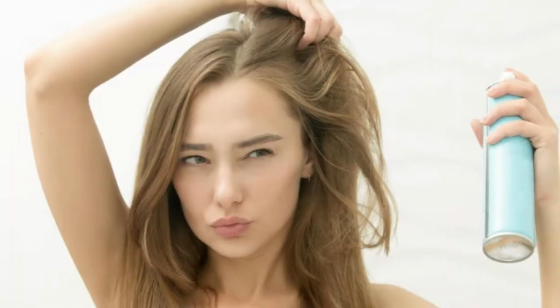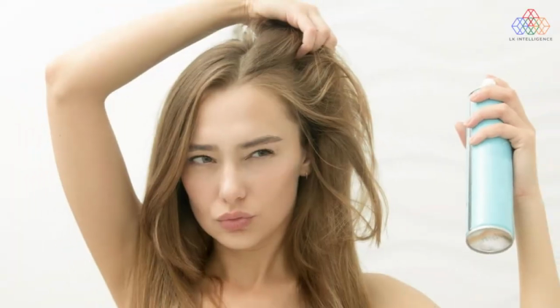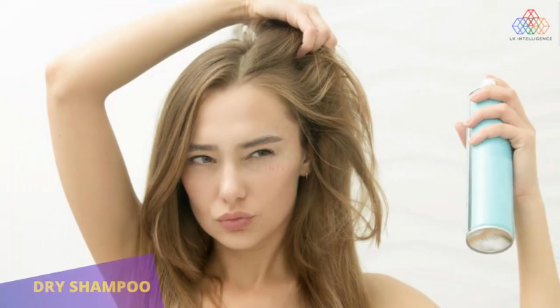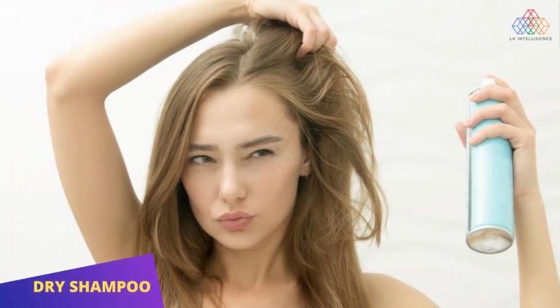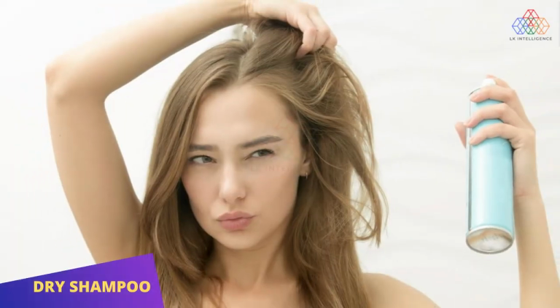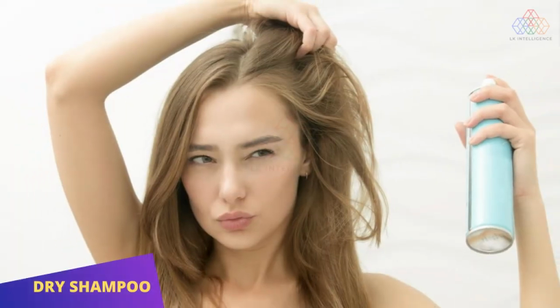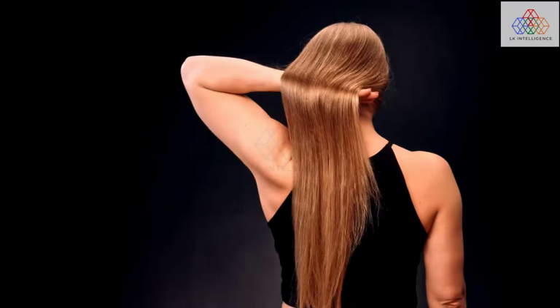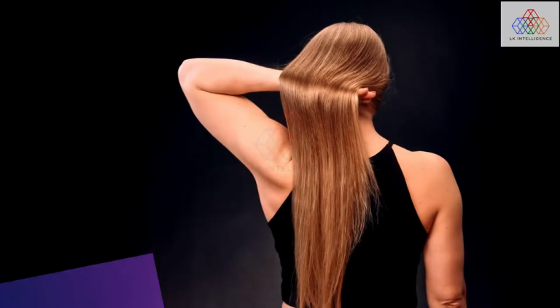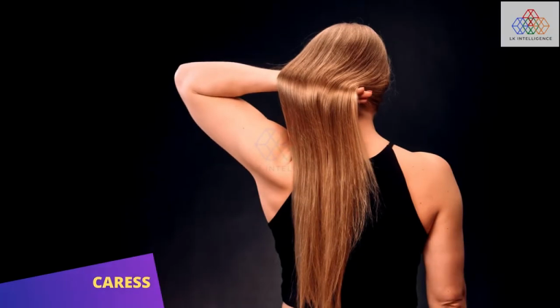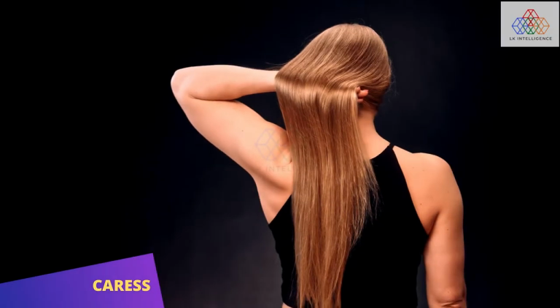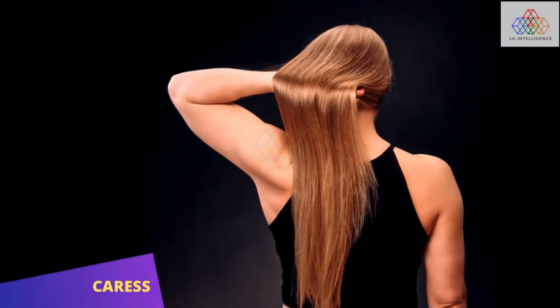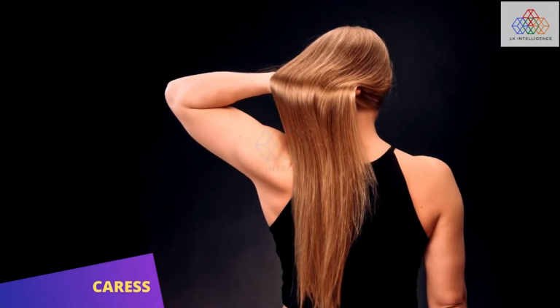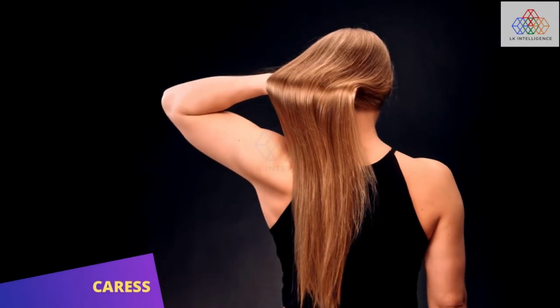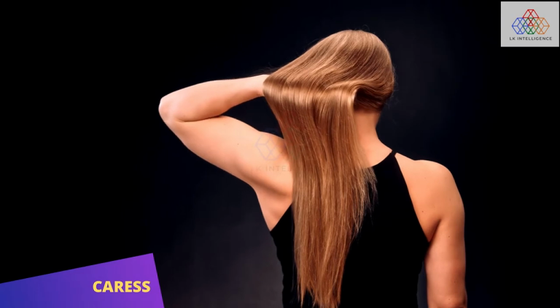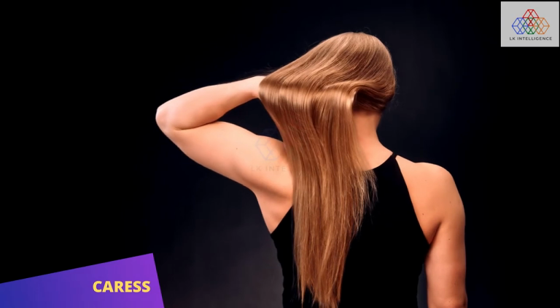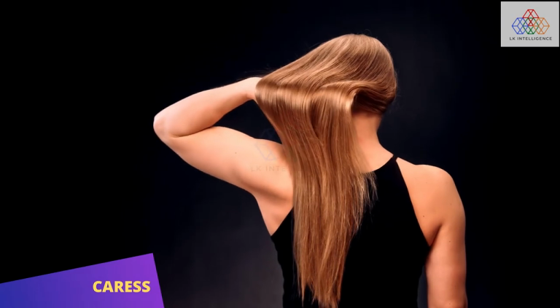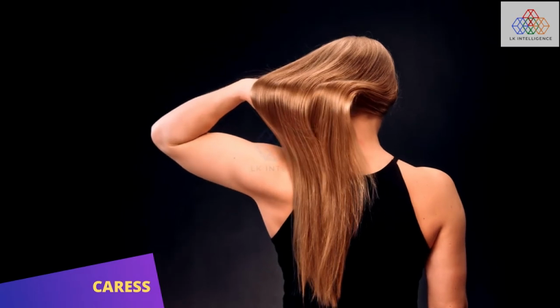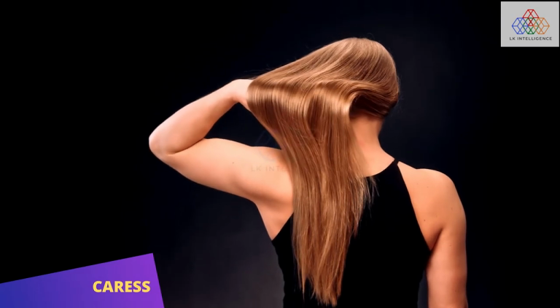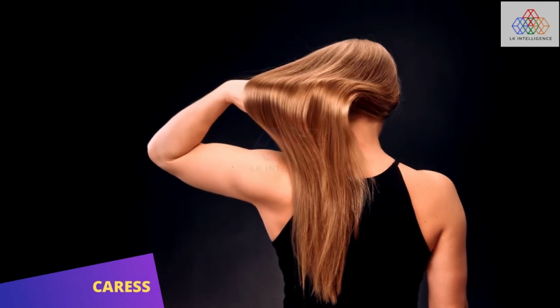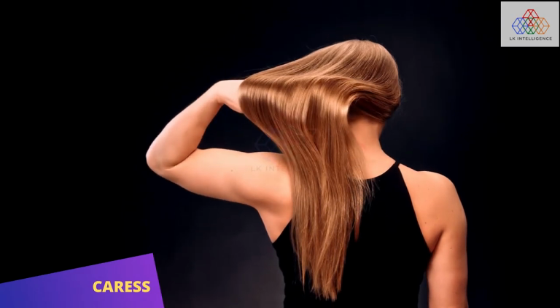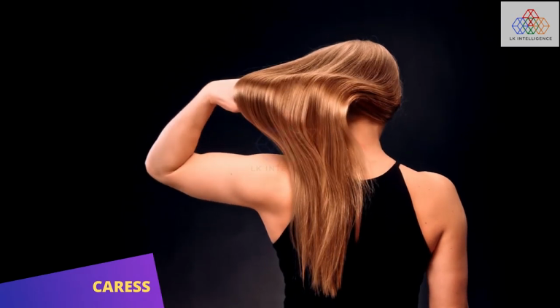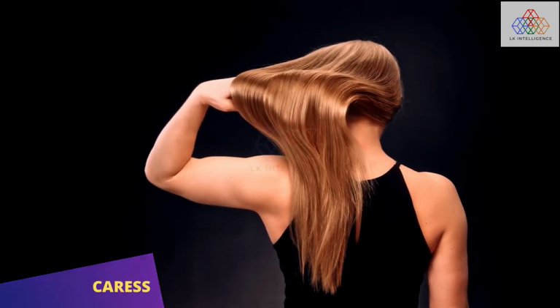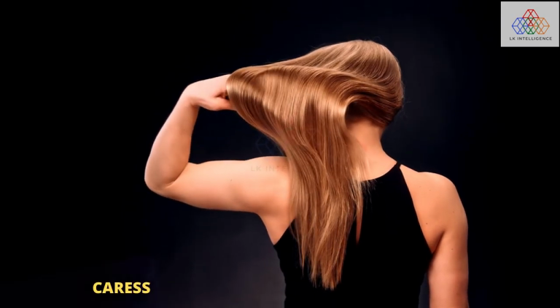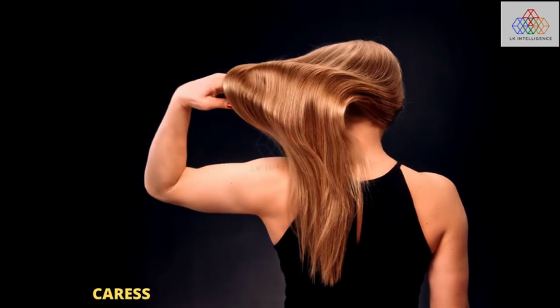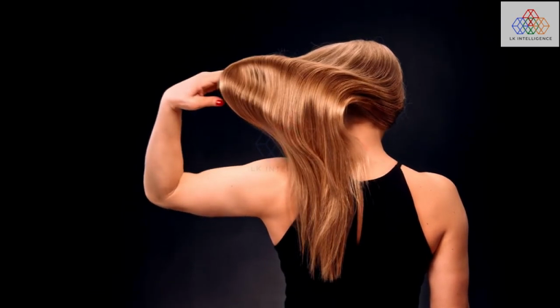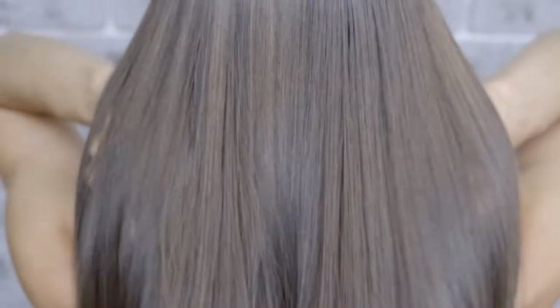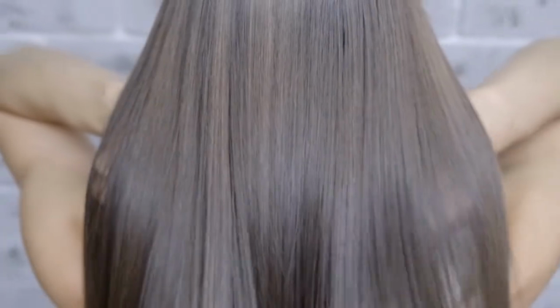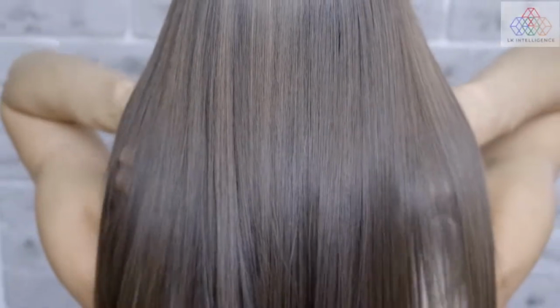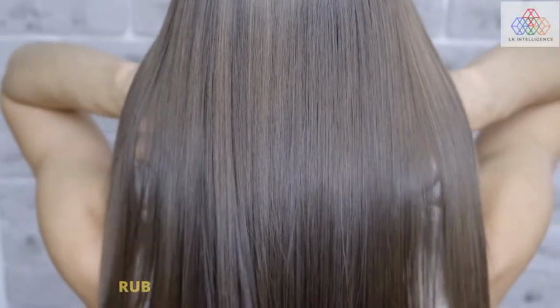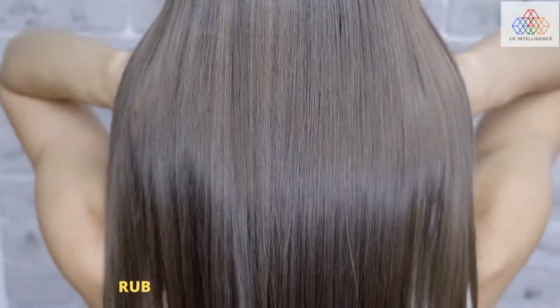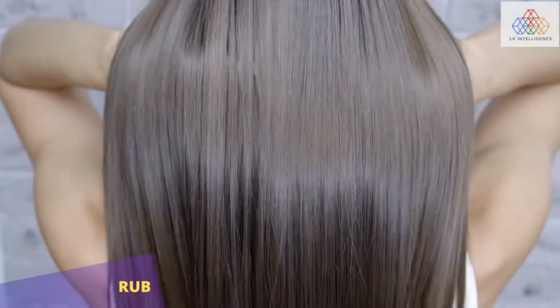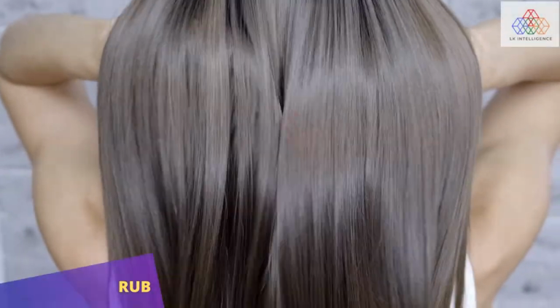Spray dry shampoo. Leave it for 3 minutes to reach hair roots, then softly rub with hands.